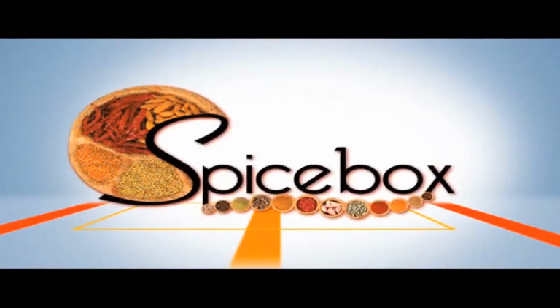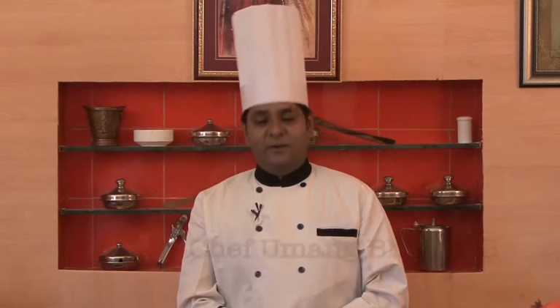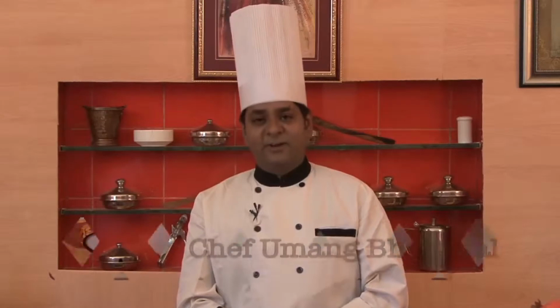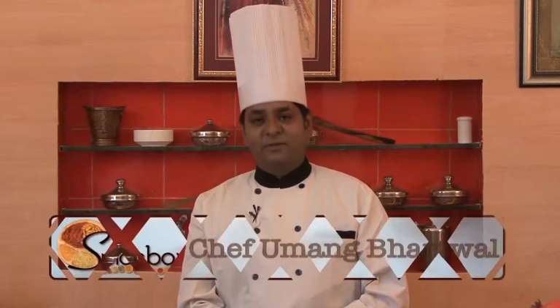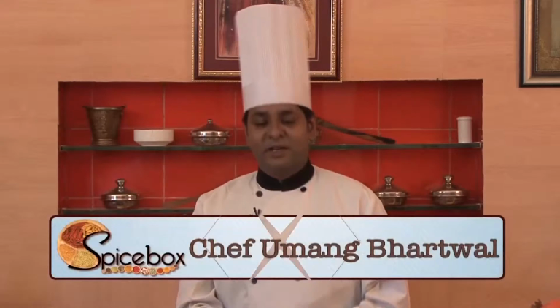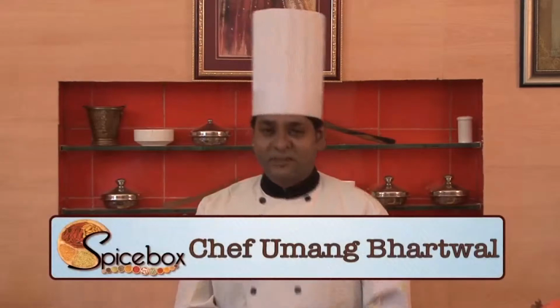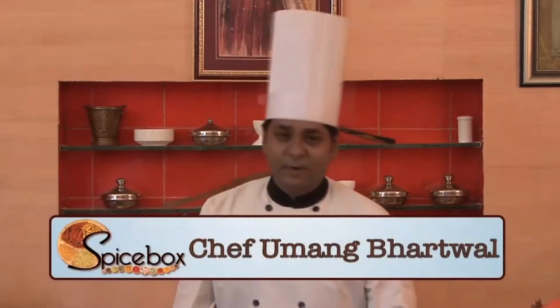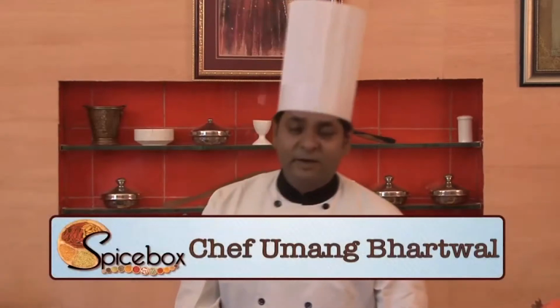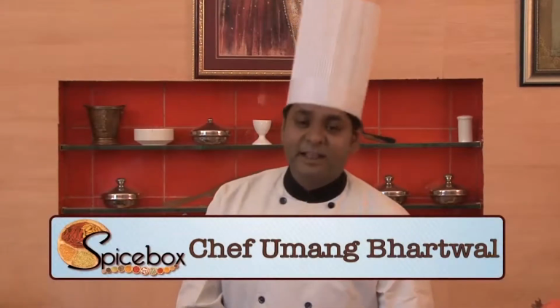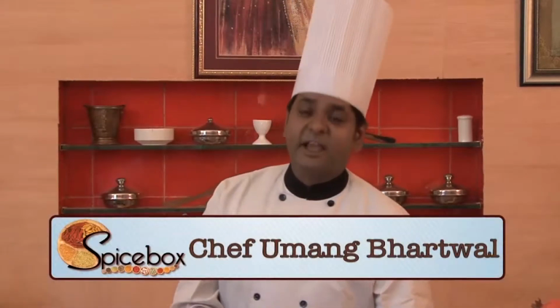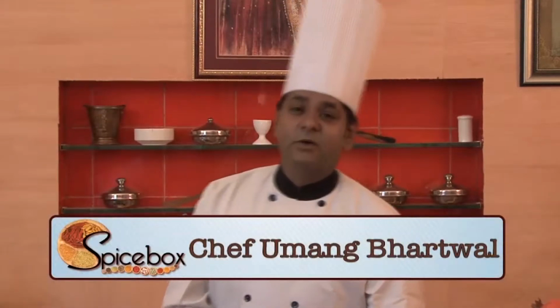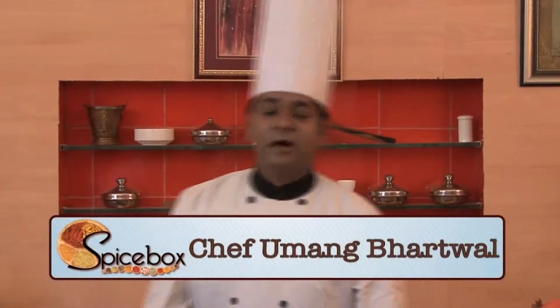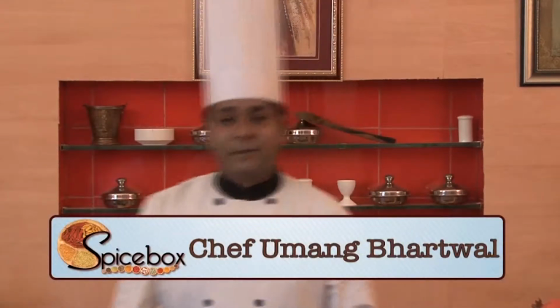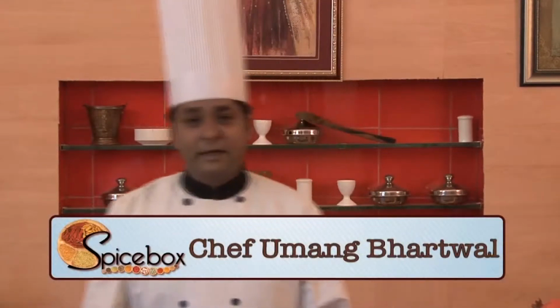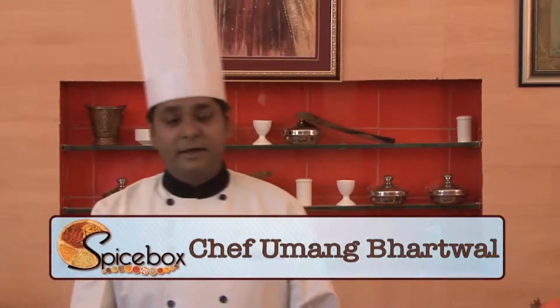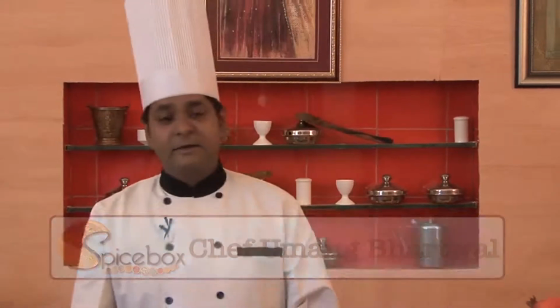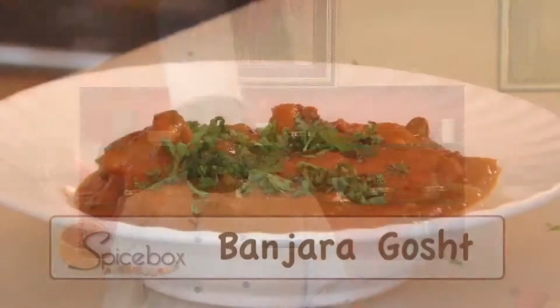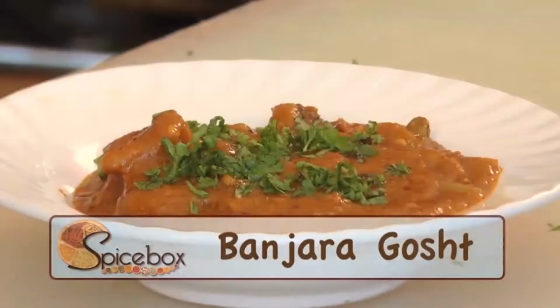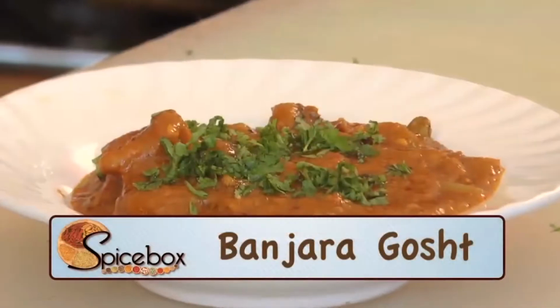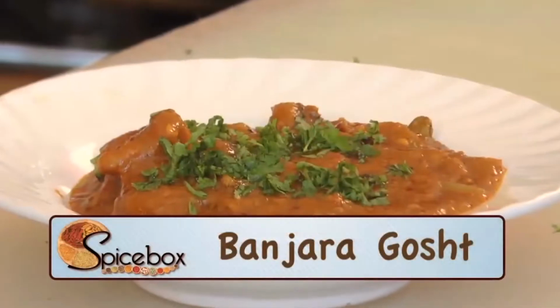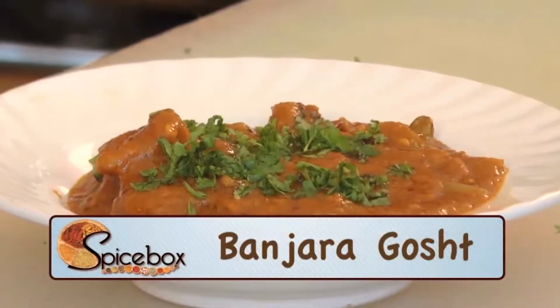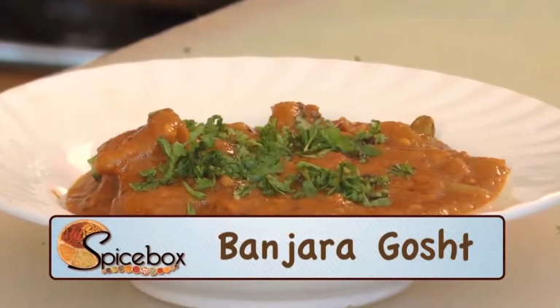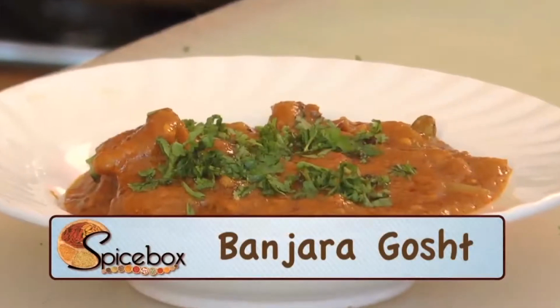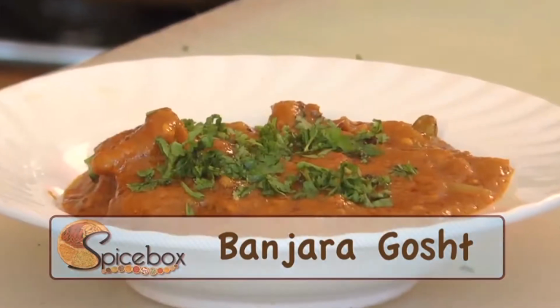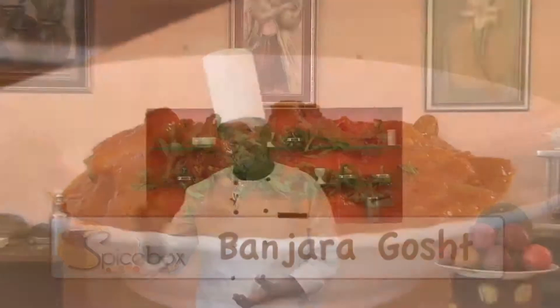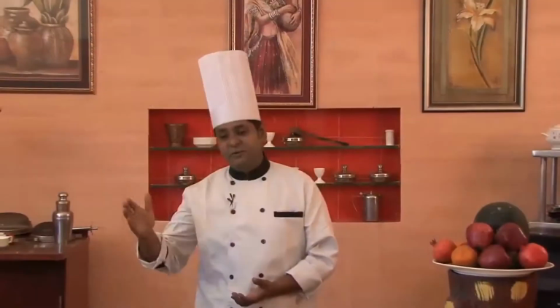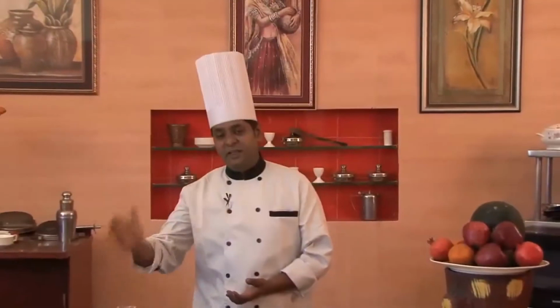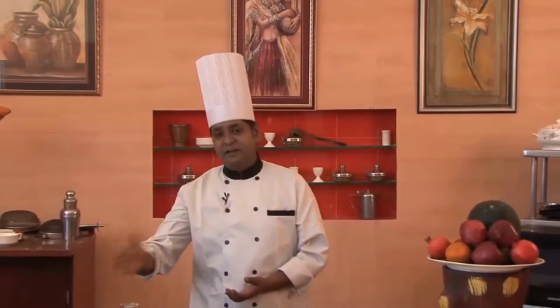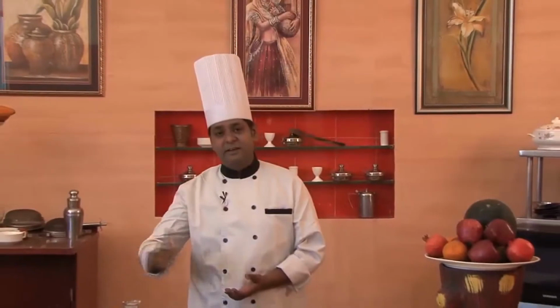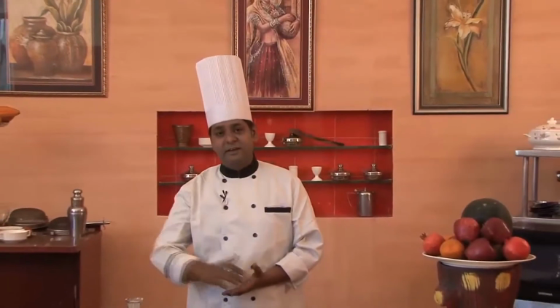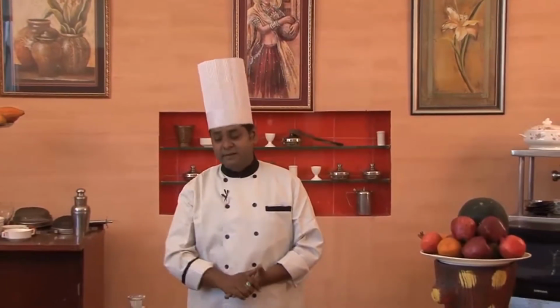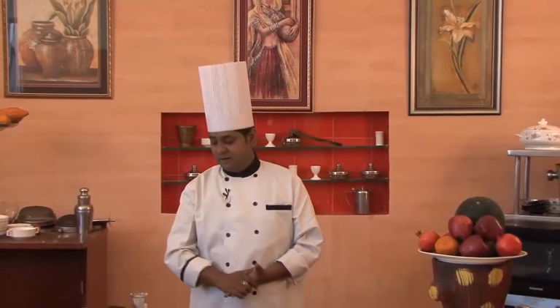Hello friends, I'm Chef Oma. Today we are going to make Banjara Gosht. So let's see what all ingredients will be needed.